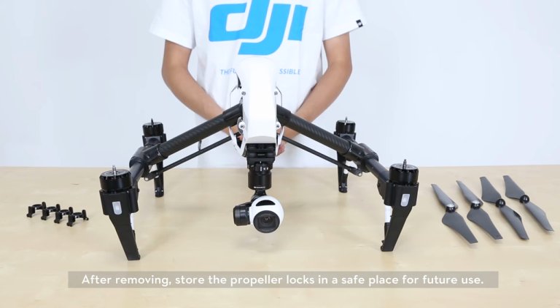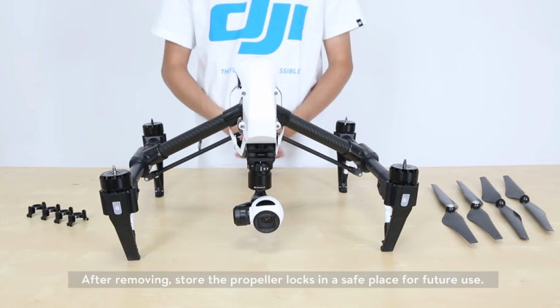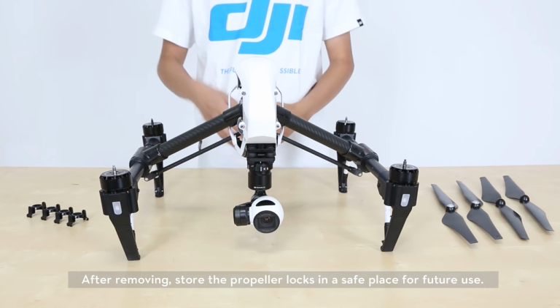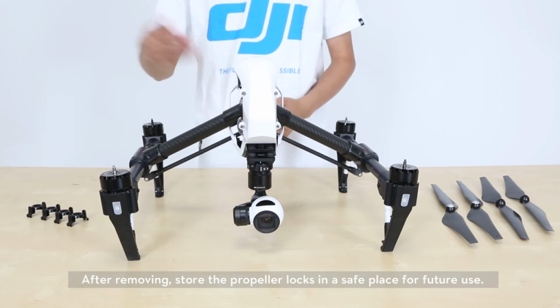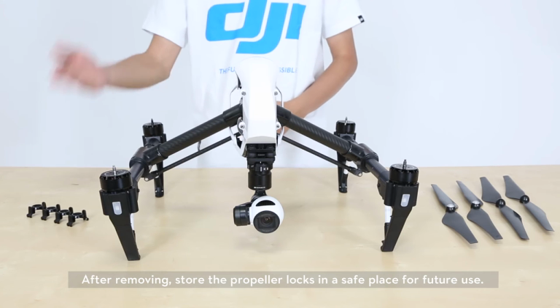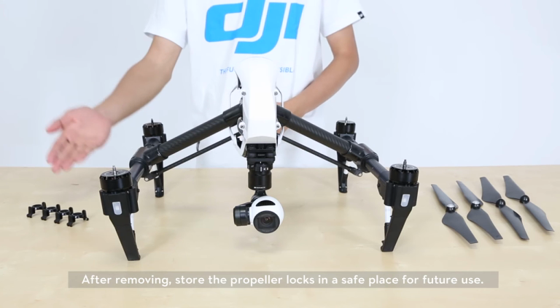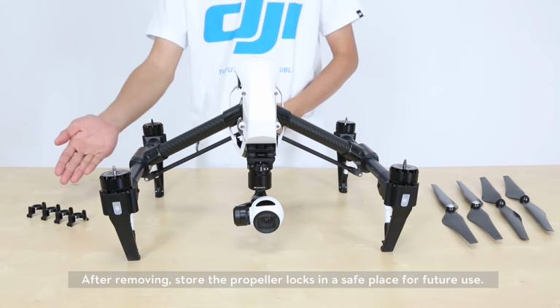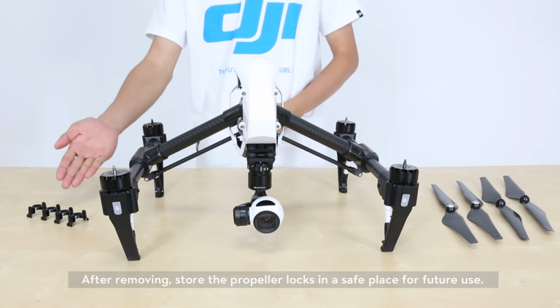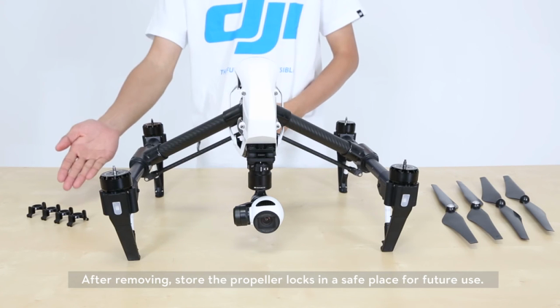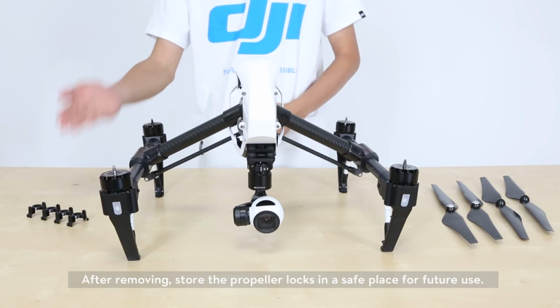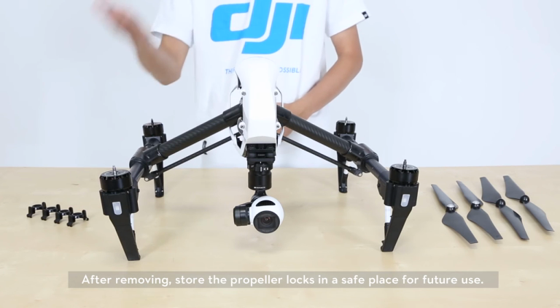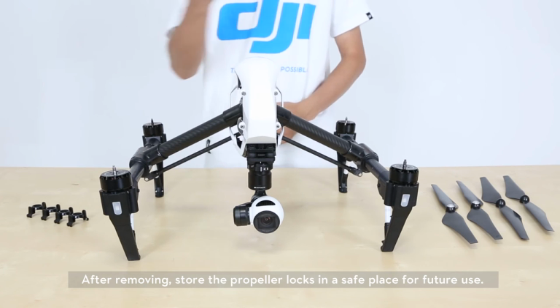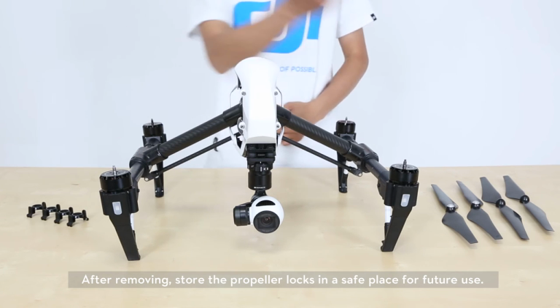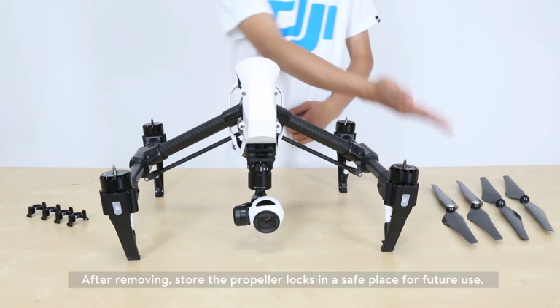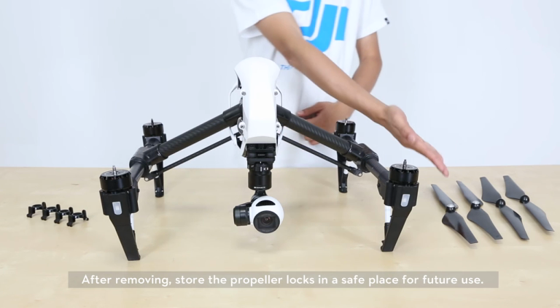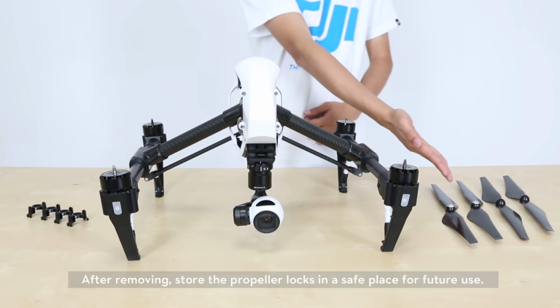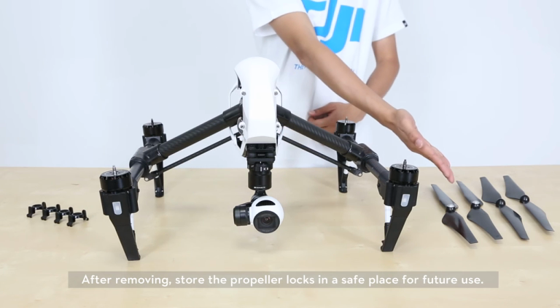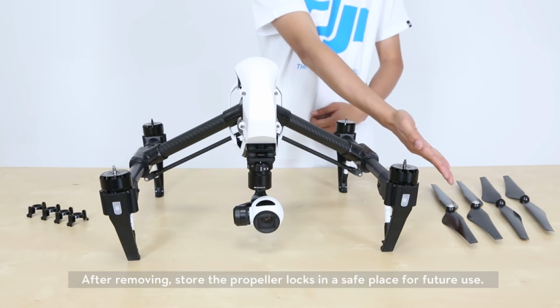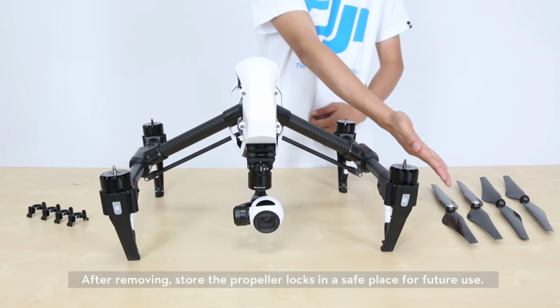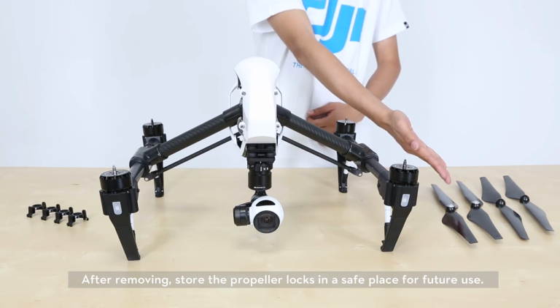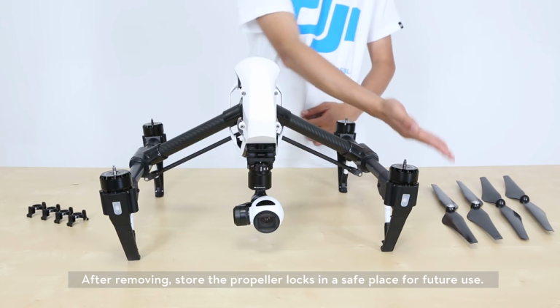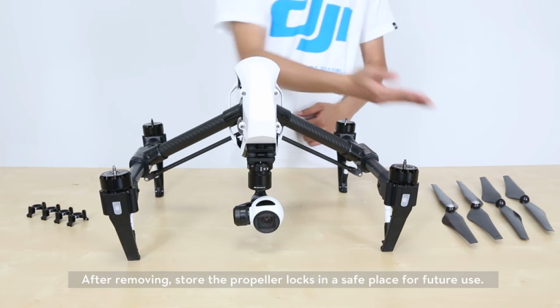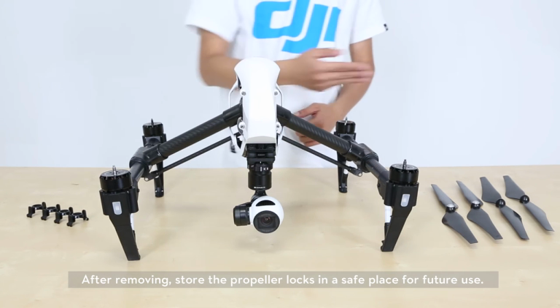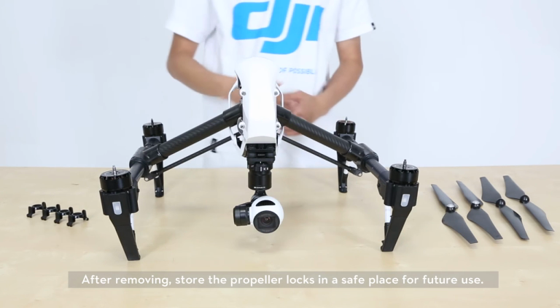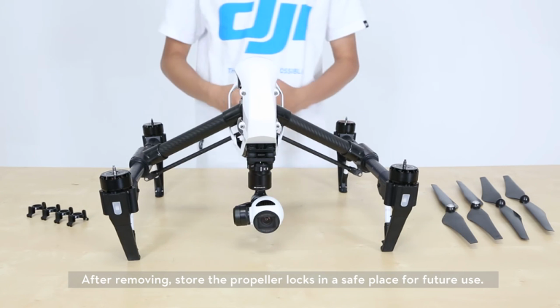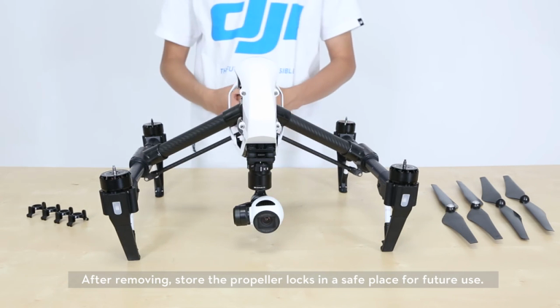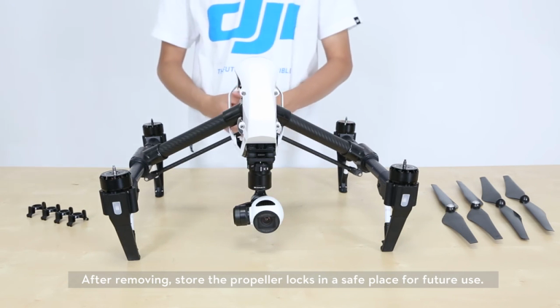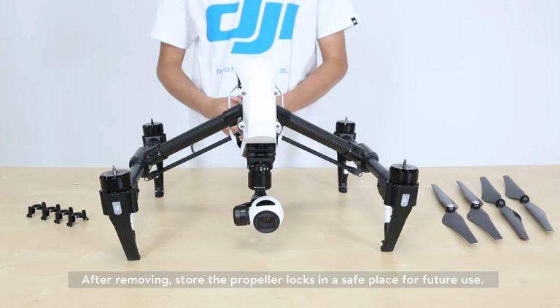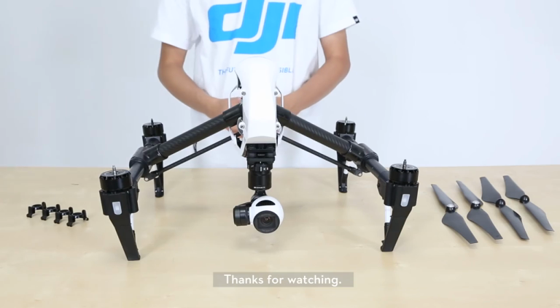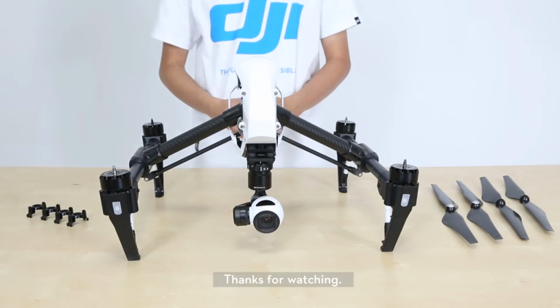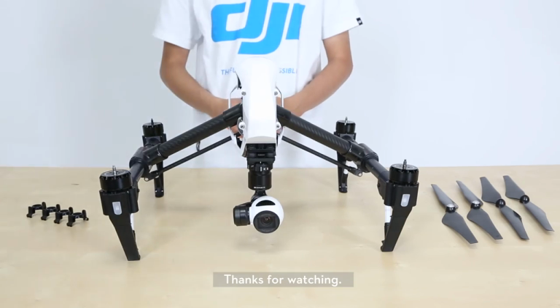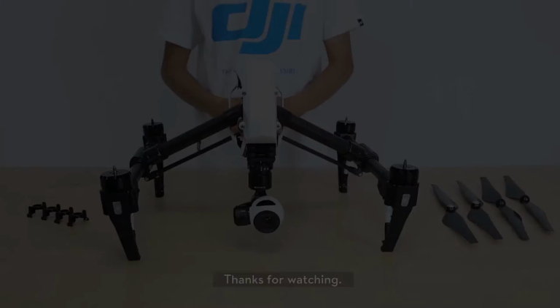After removing, store the propeller locks in a safe place for future use. Thanks for watching.